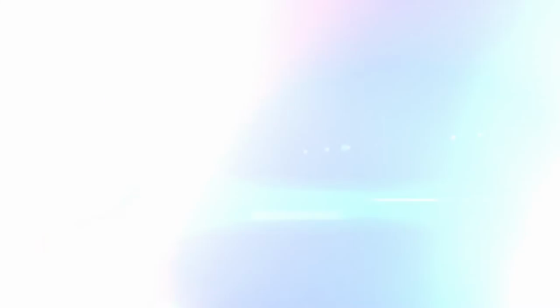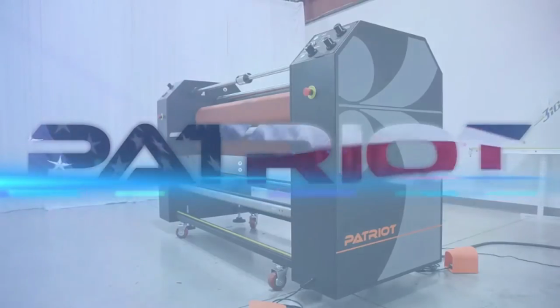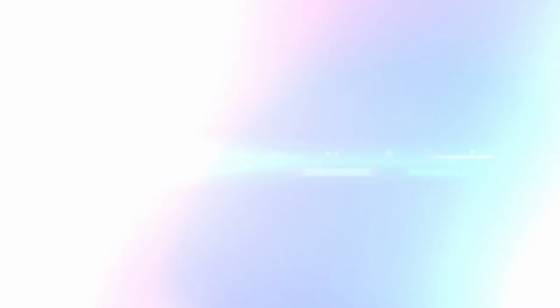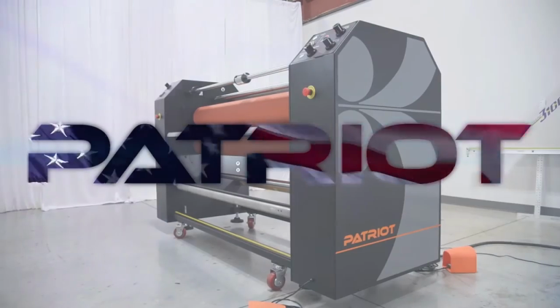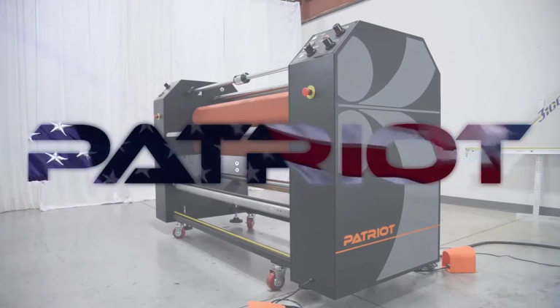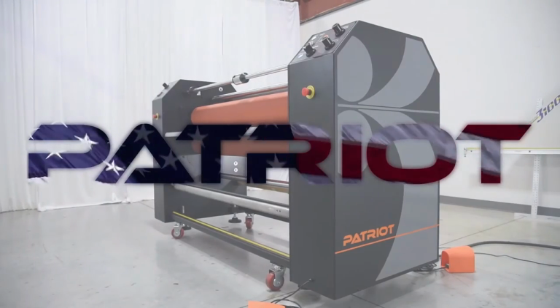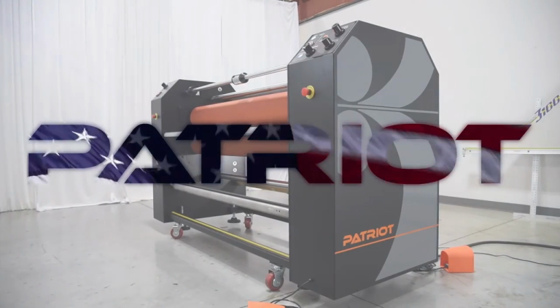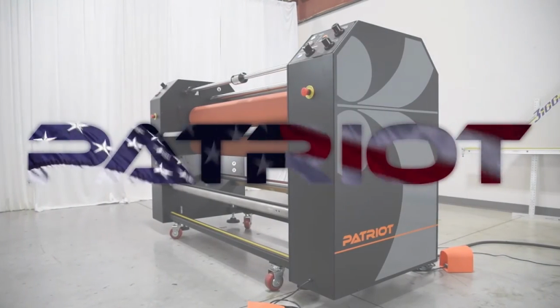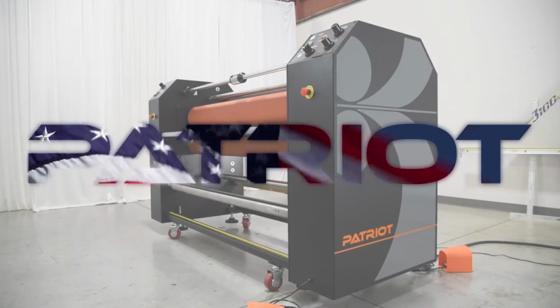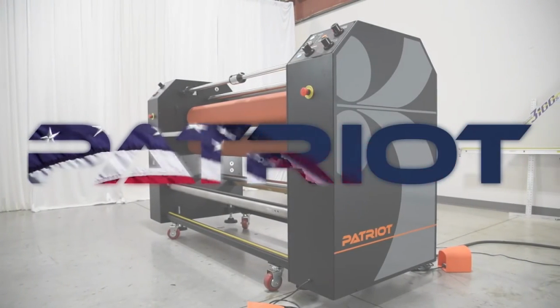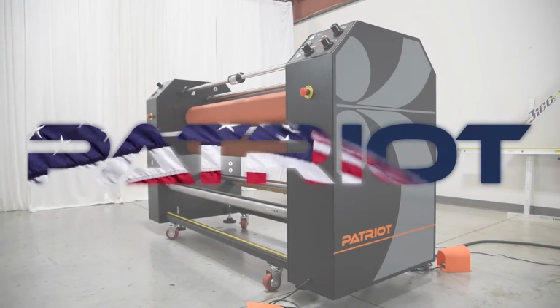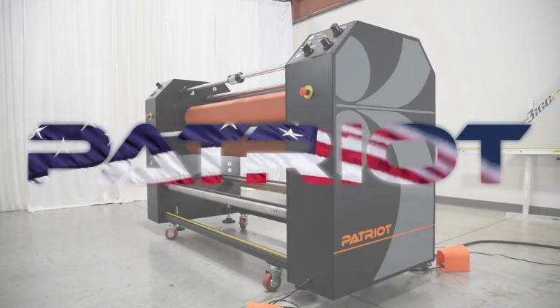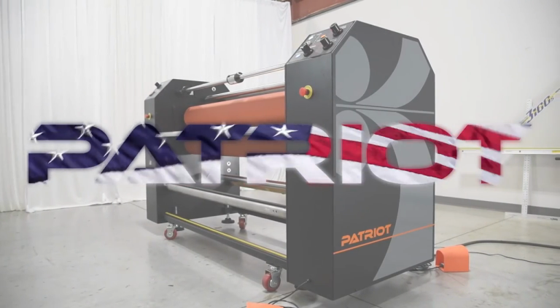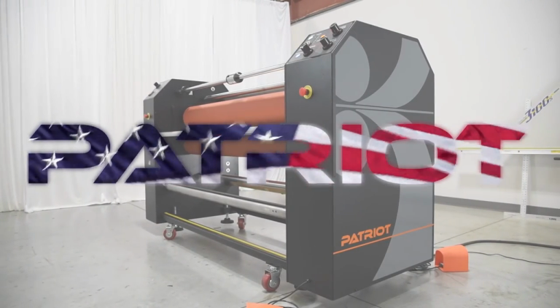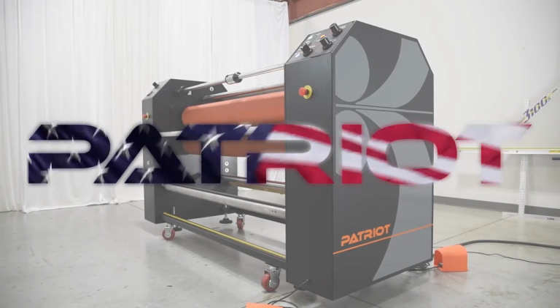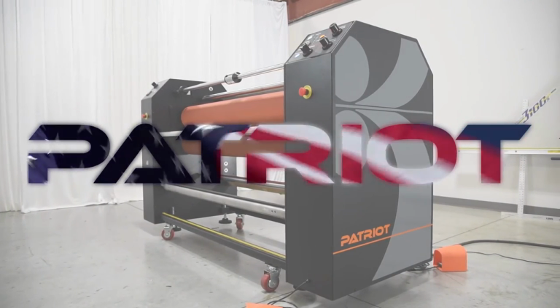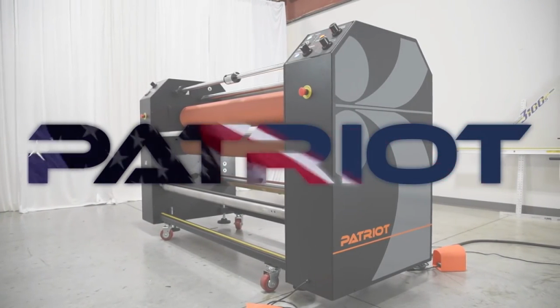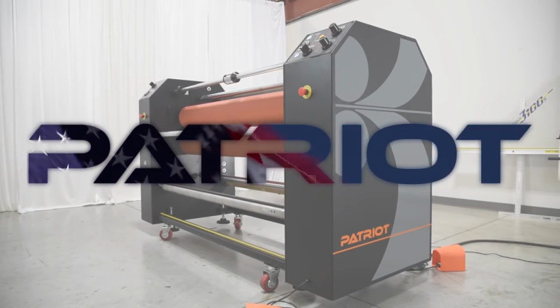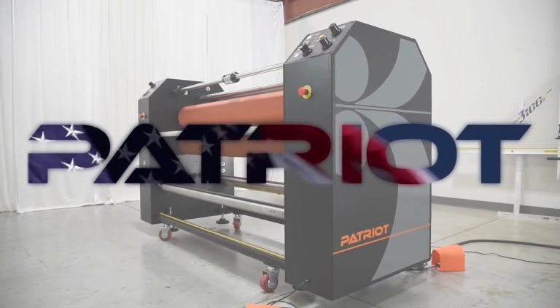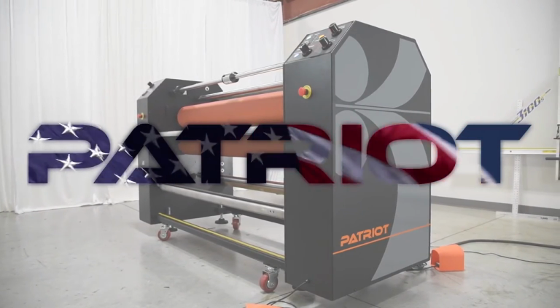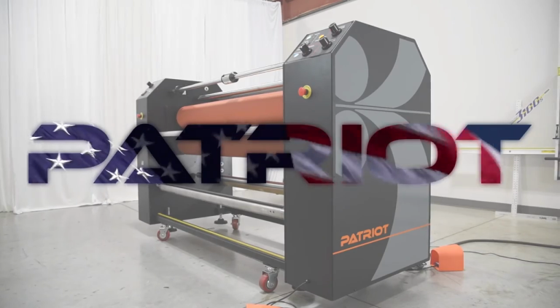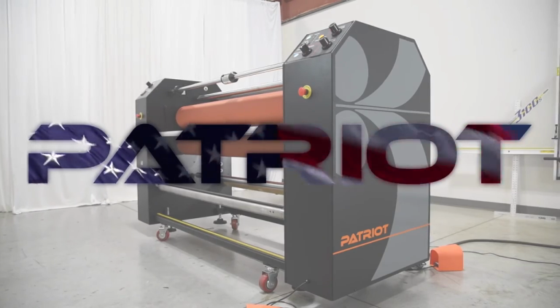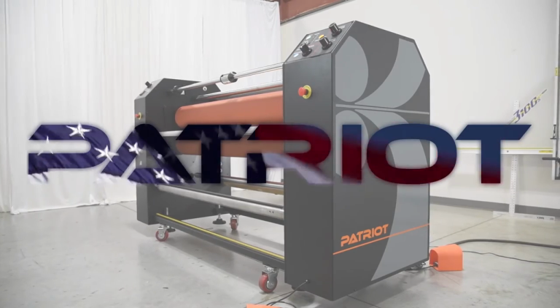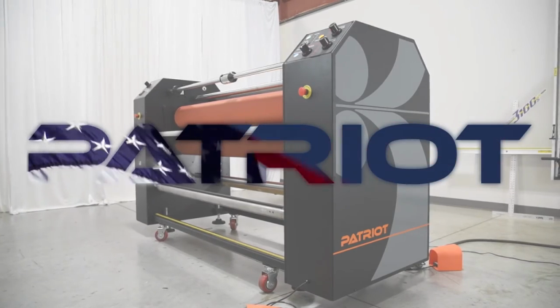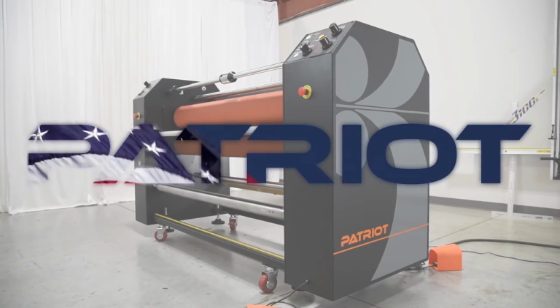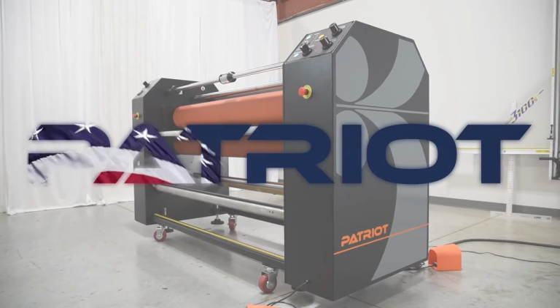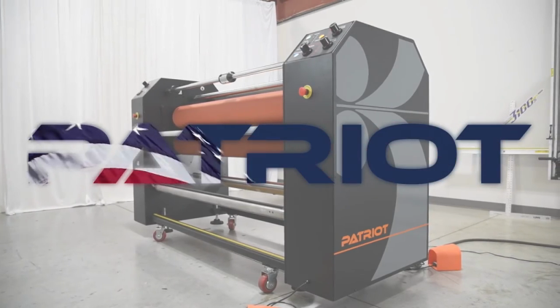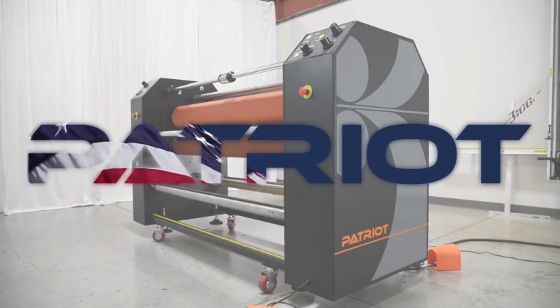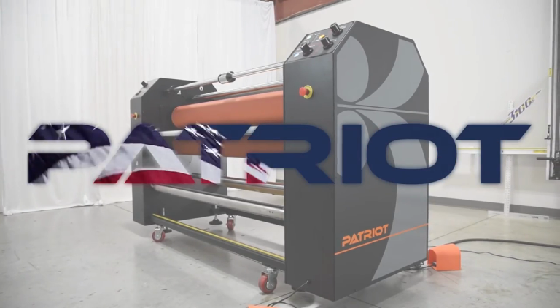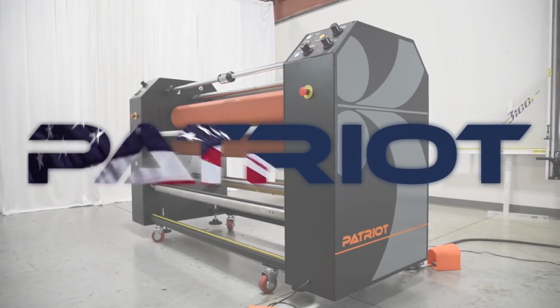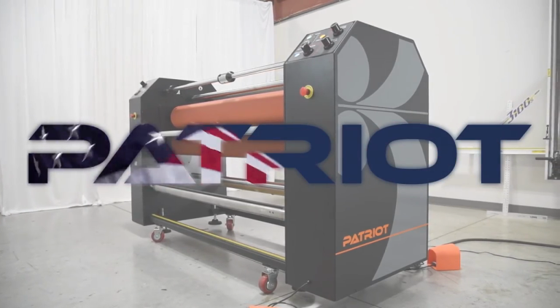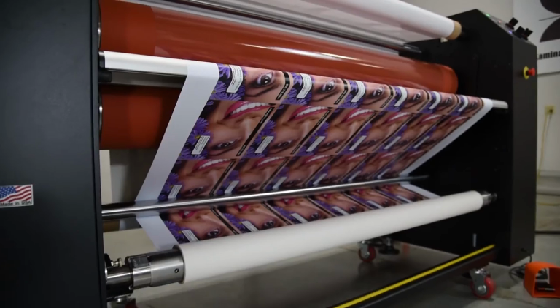Now that you know more about how well the Patriot is engineered and built, let's take a look at it in action.